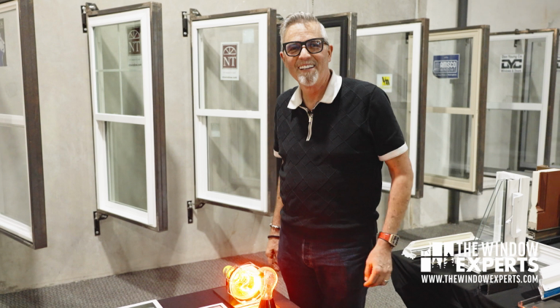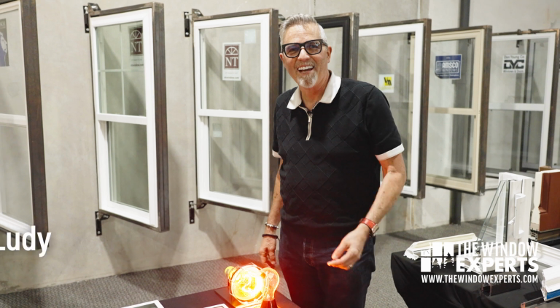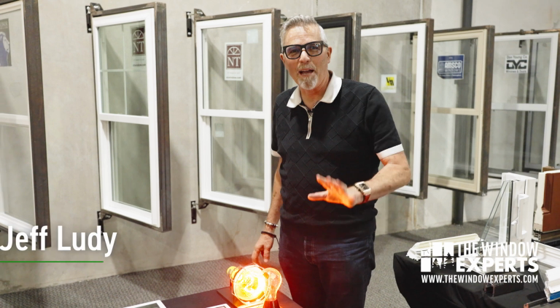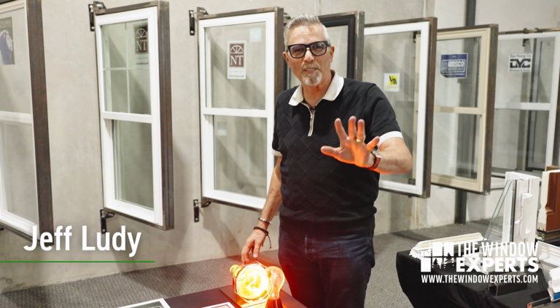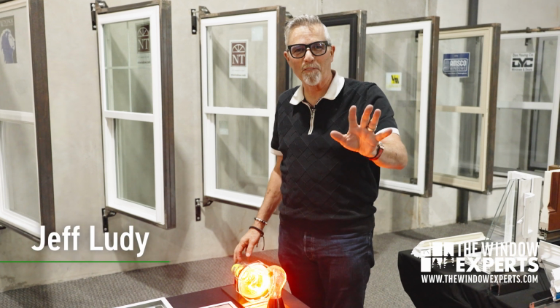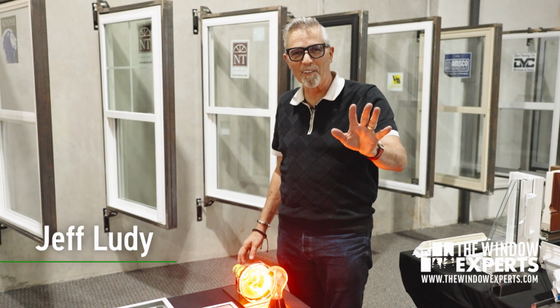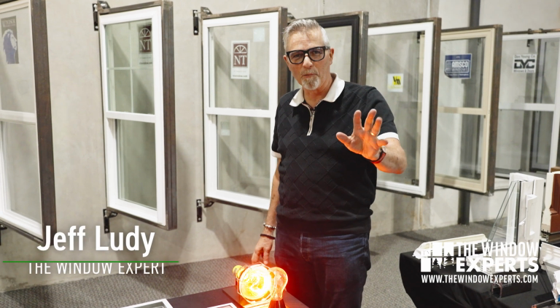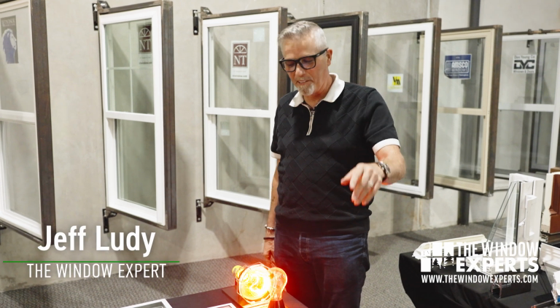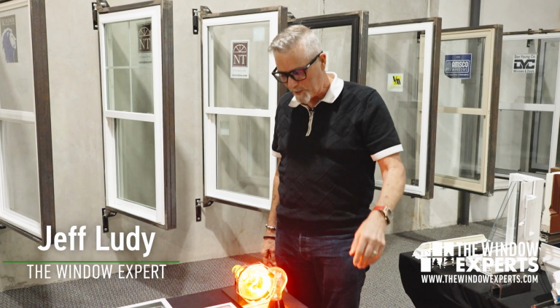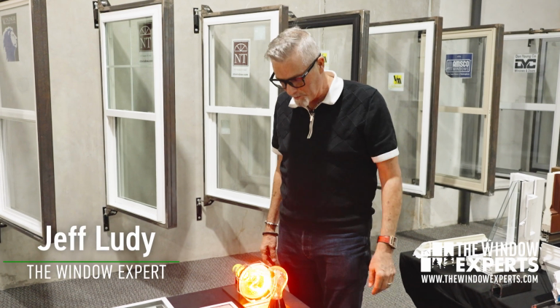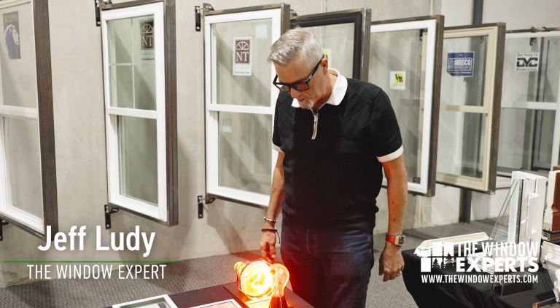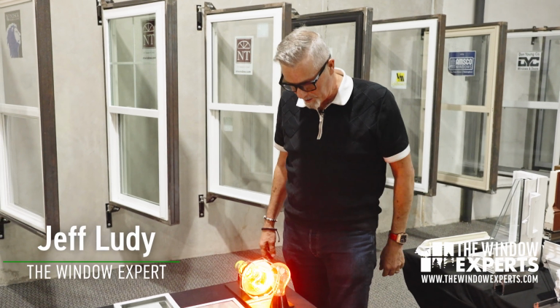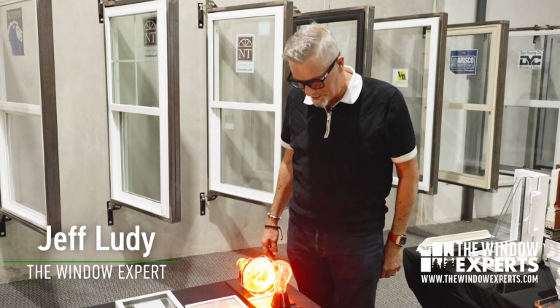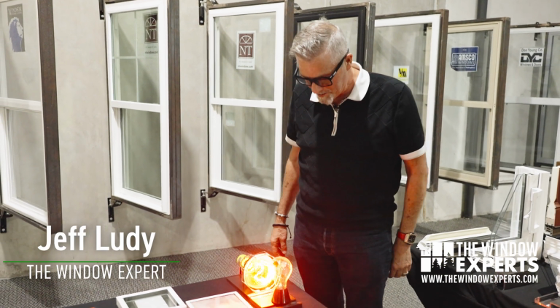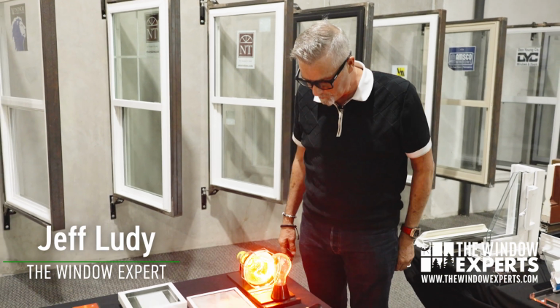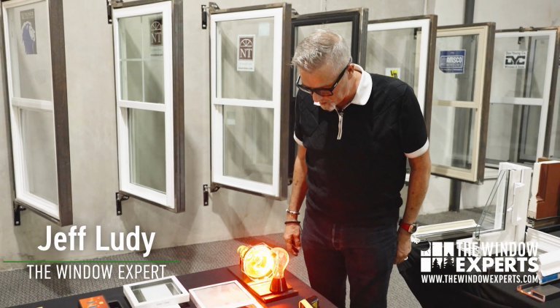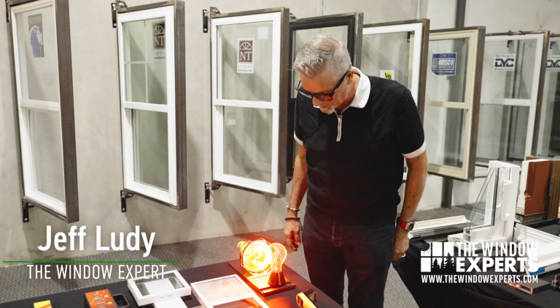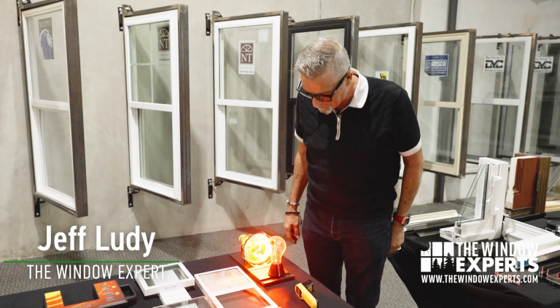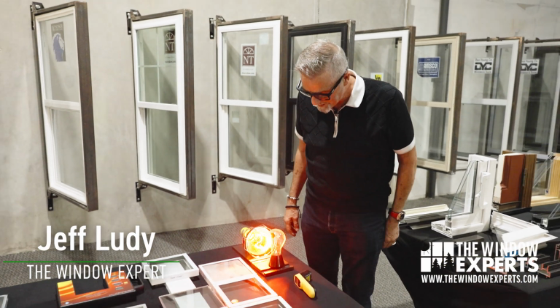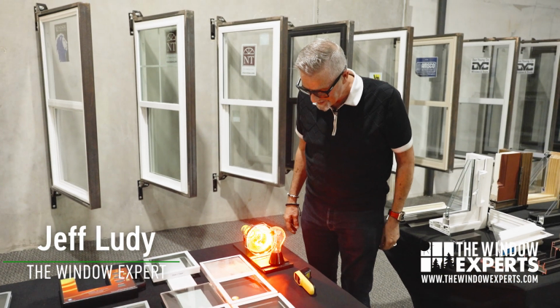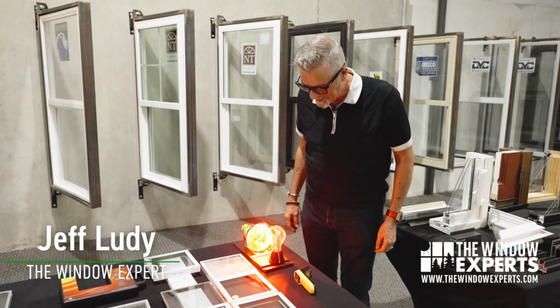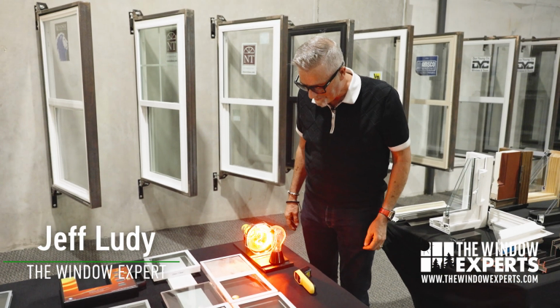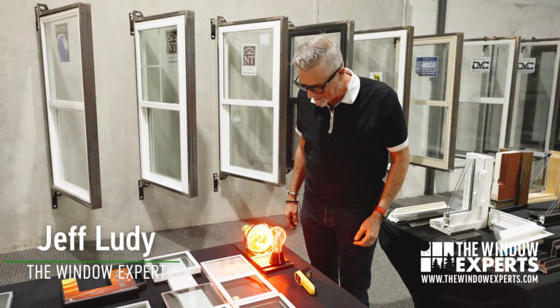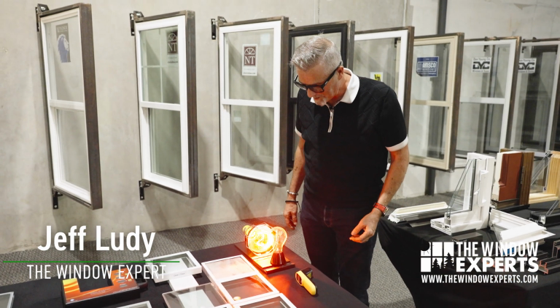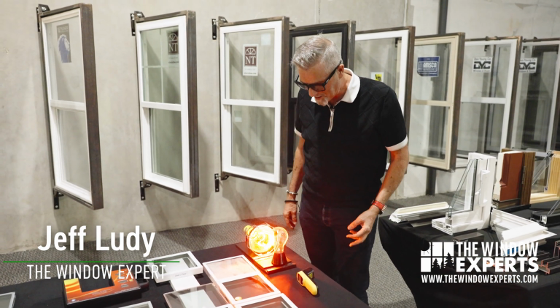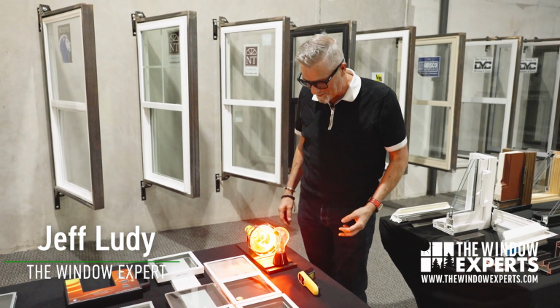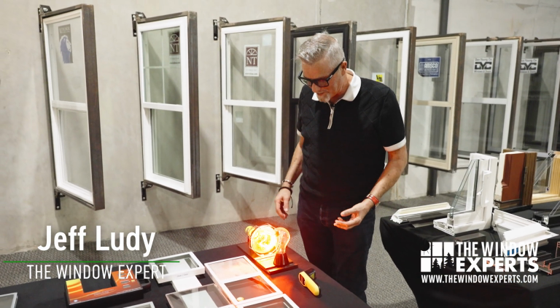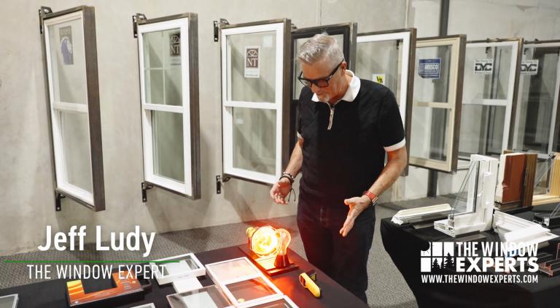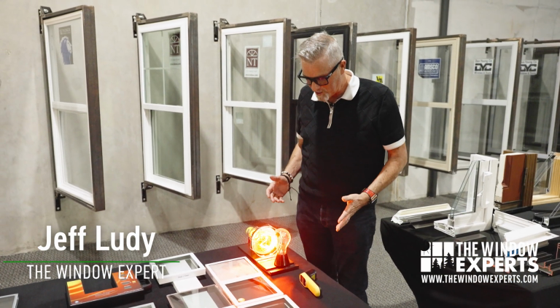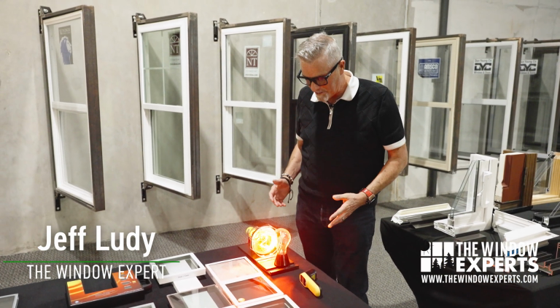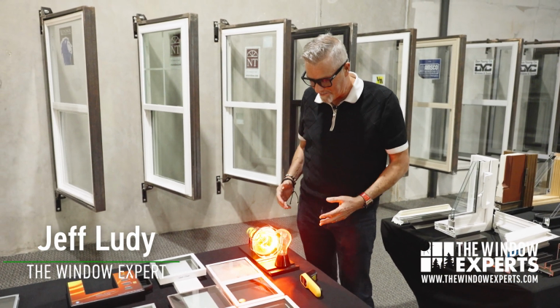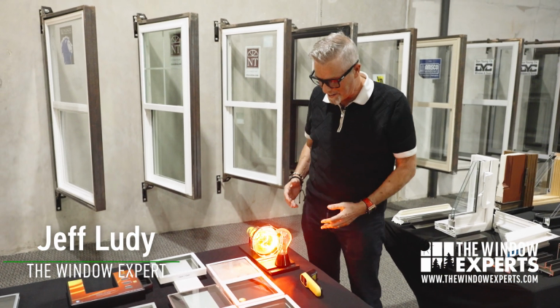Hi, I'm Jeff Lutie, The Window Expert. You say, what are you doing Jeff? Well, this is kind of a cool little trick, right?